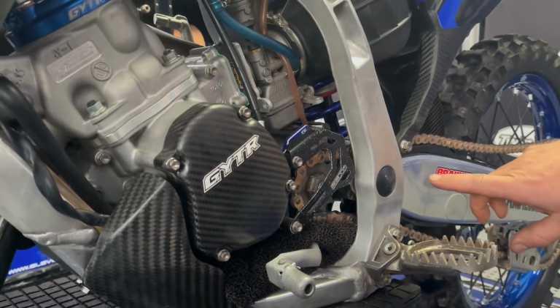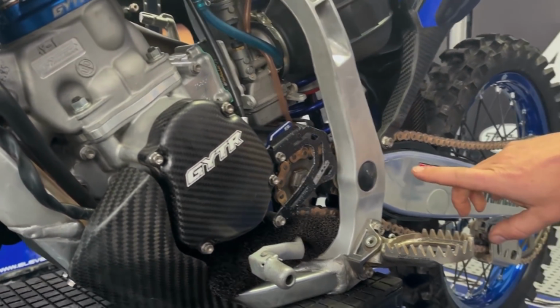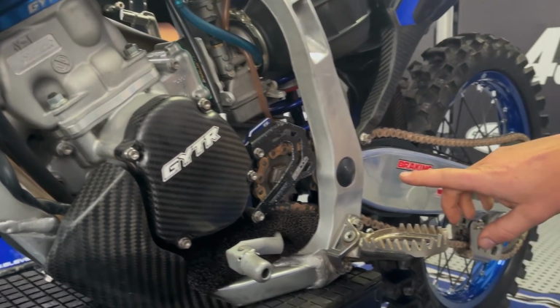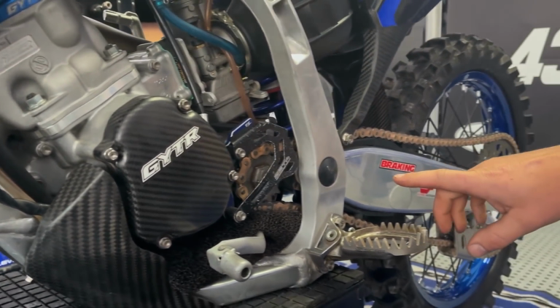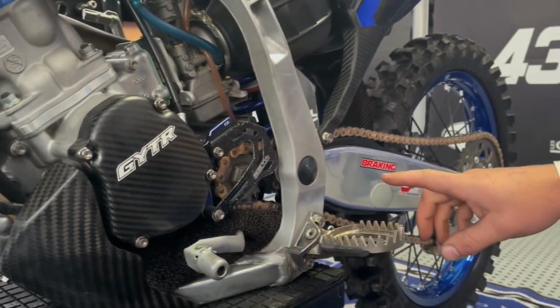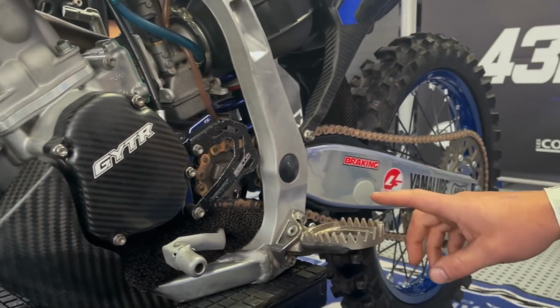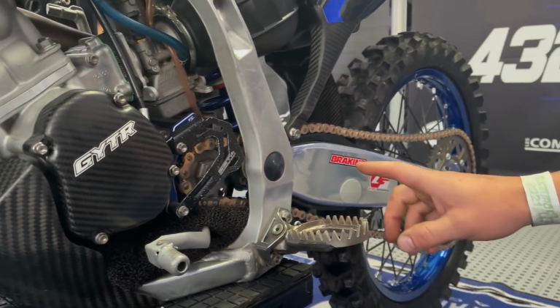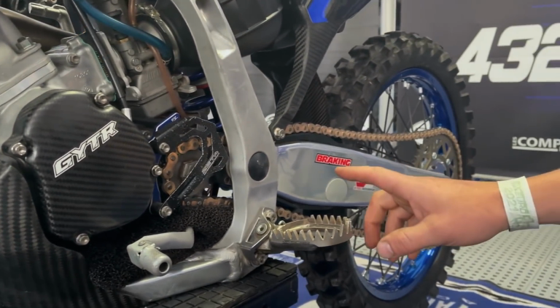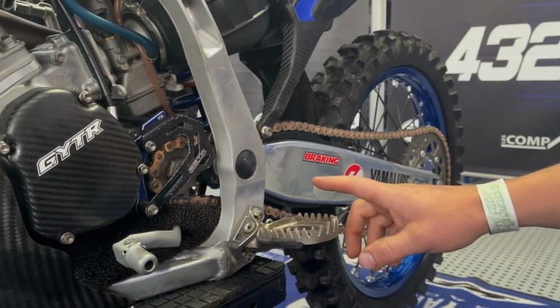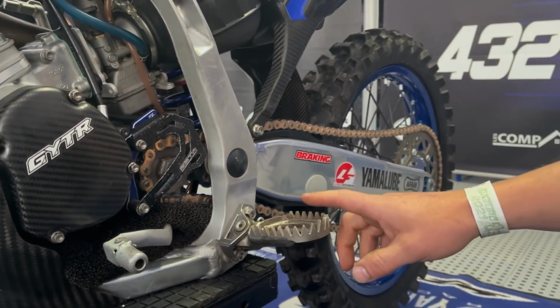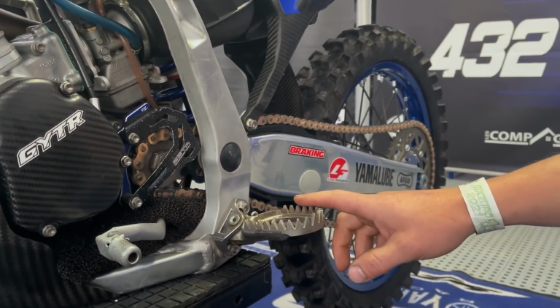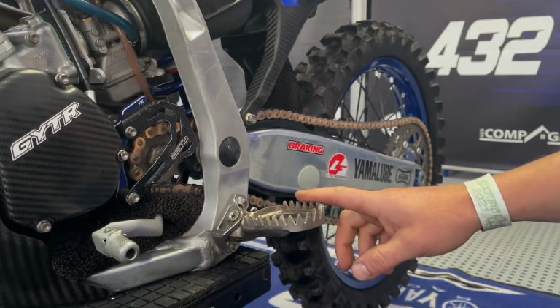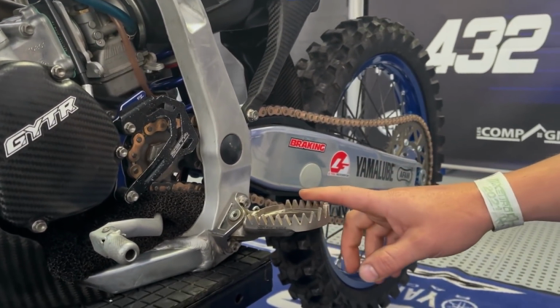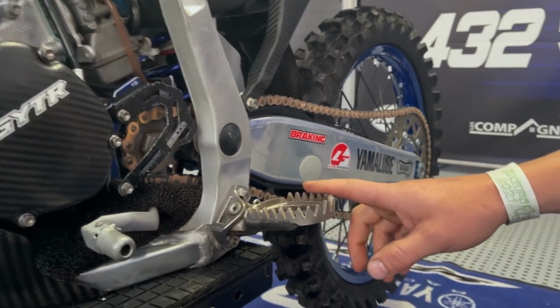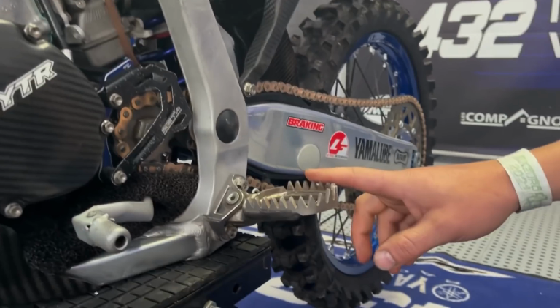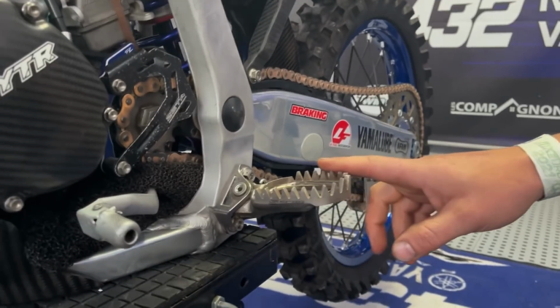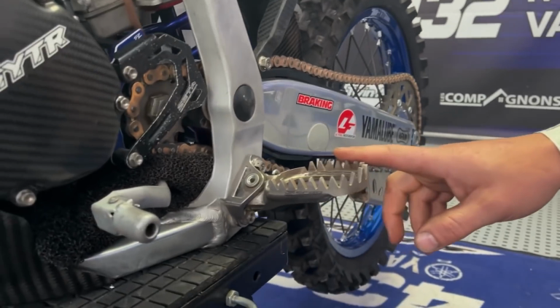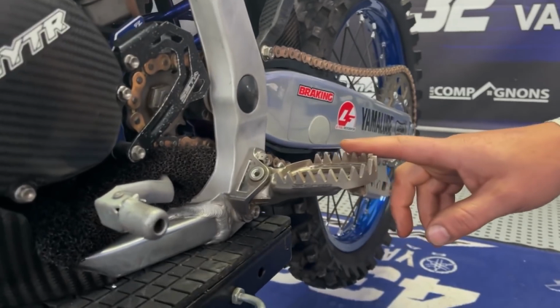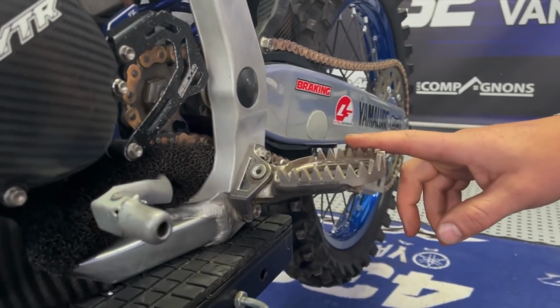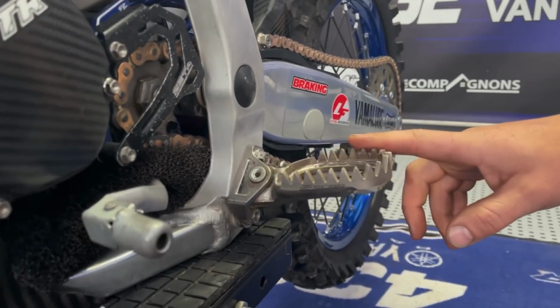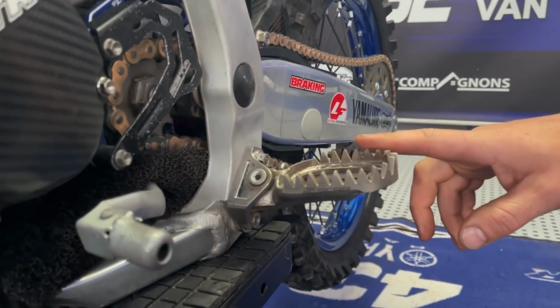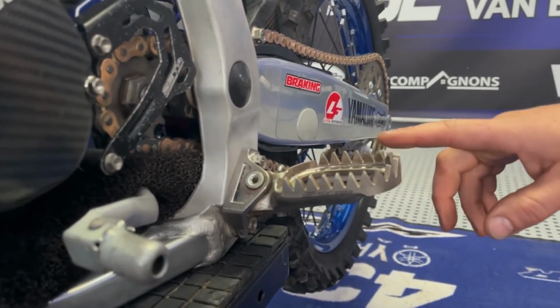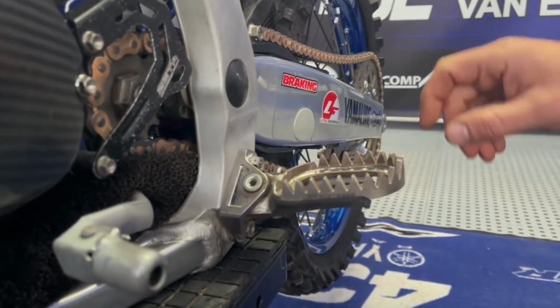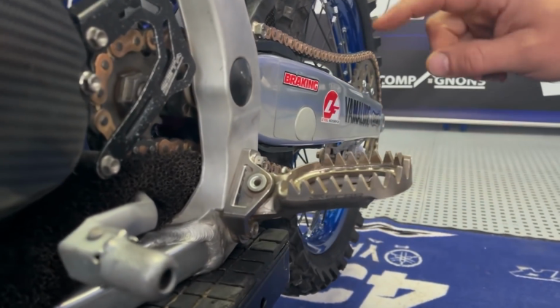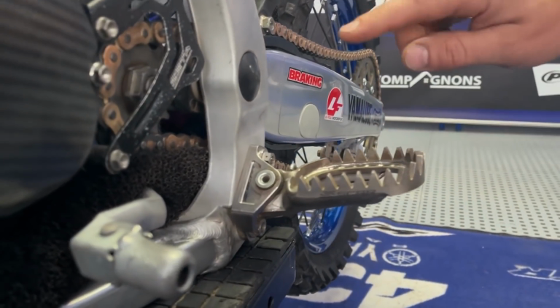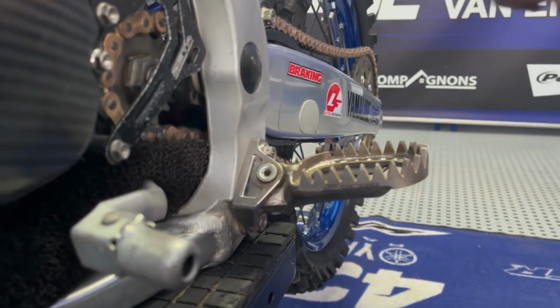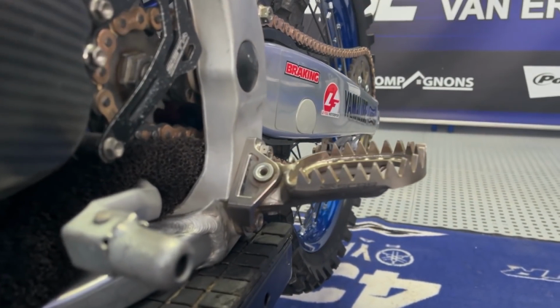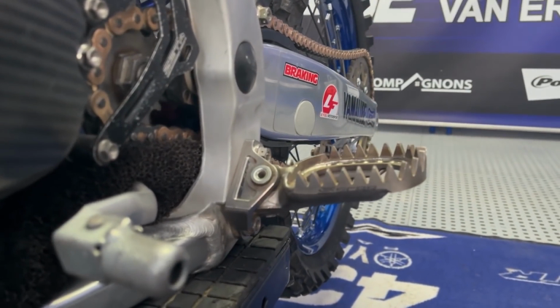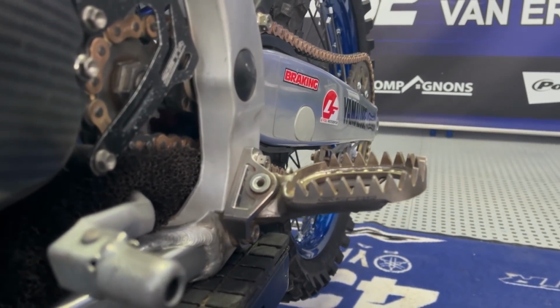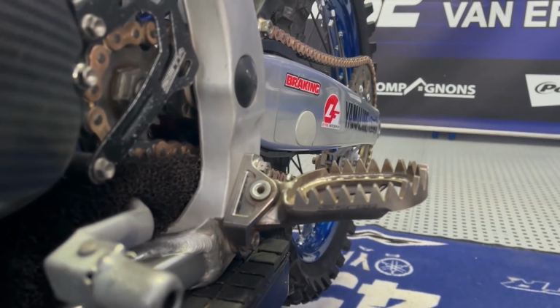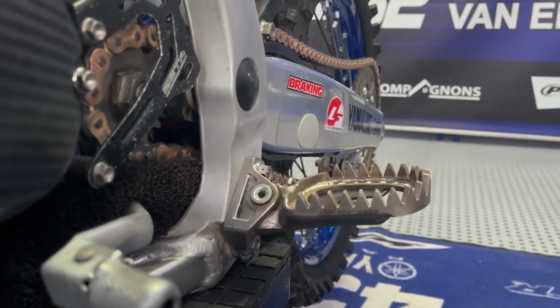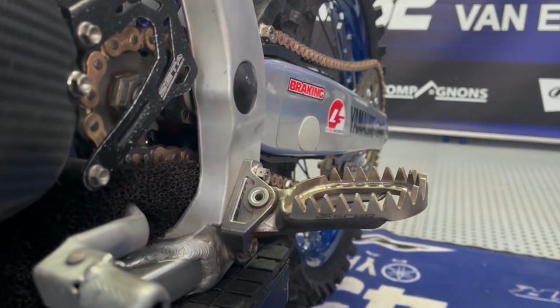We have also the foot pegs in titanium — Scar — with a bracket in titanium as well.